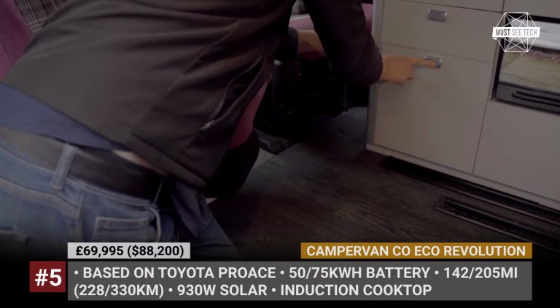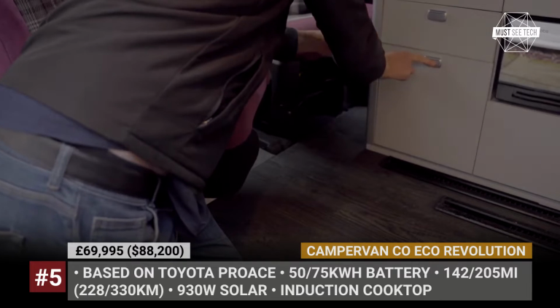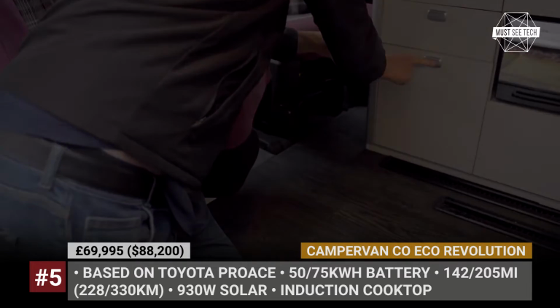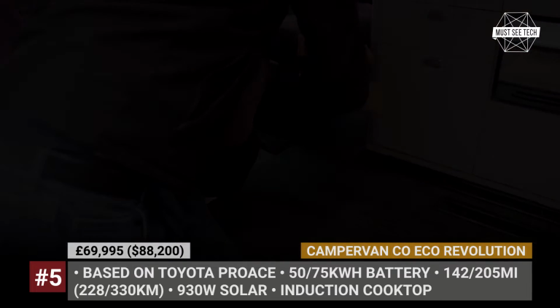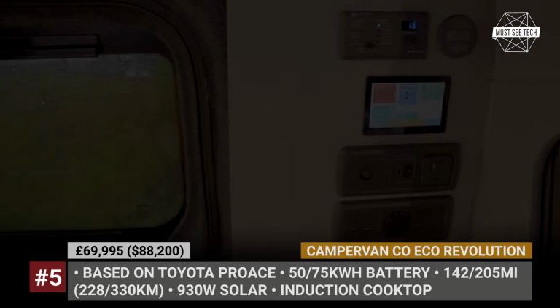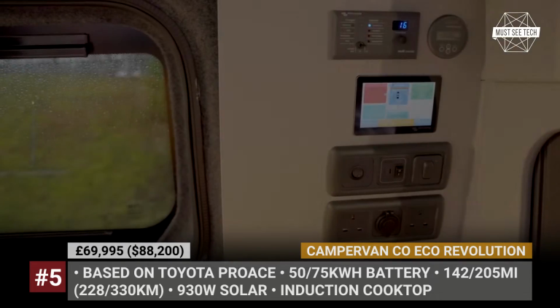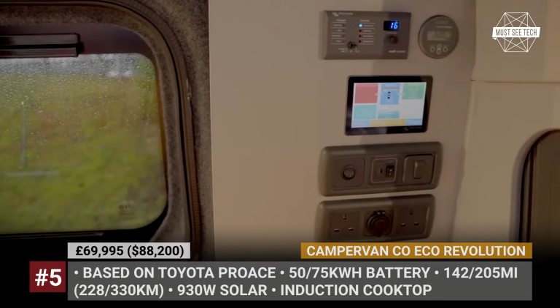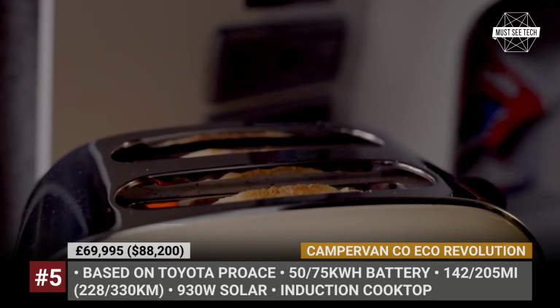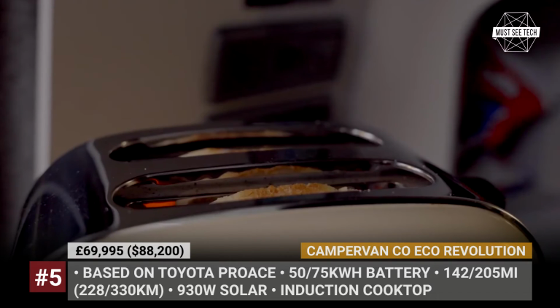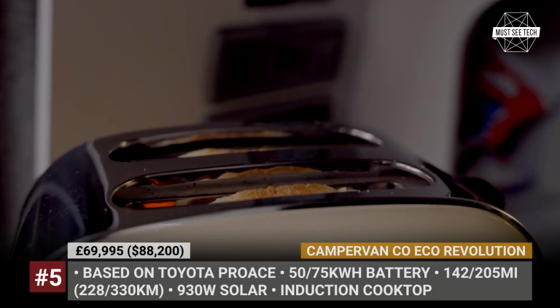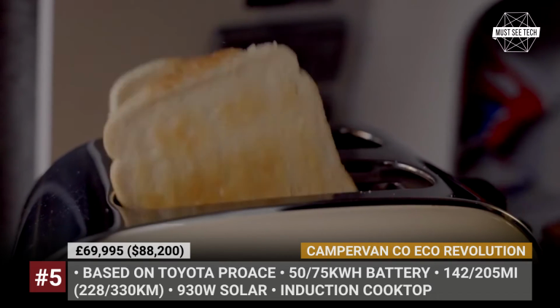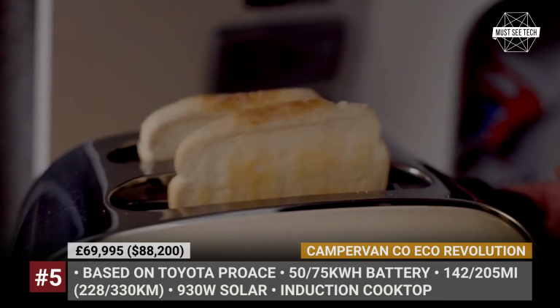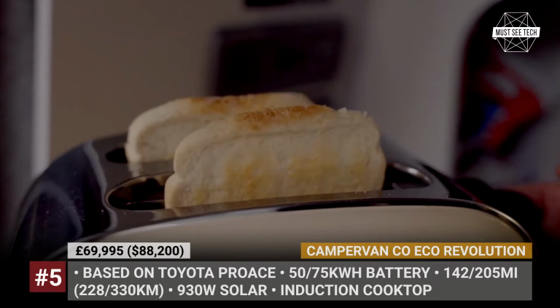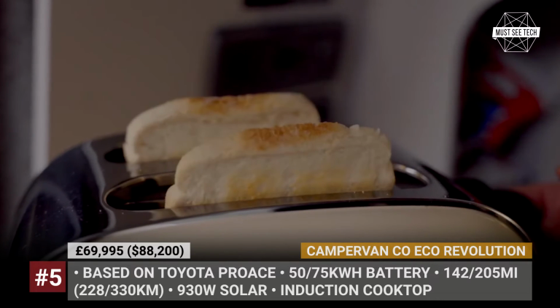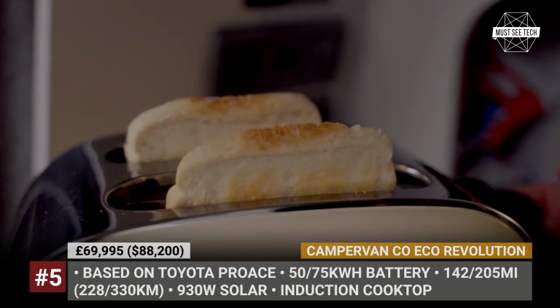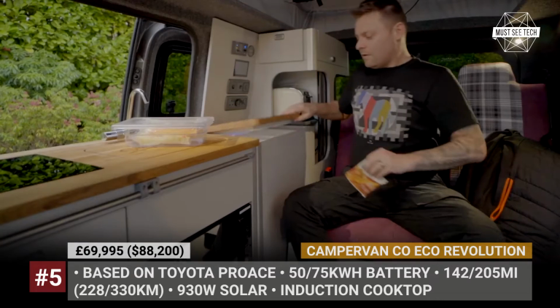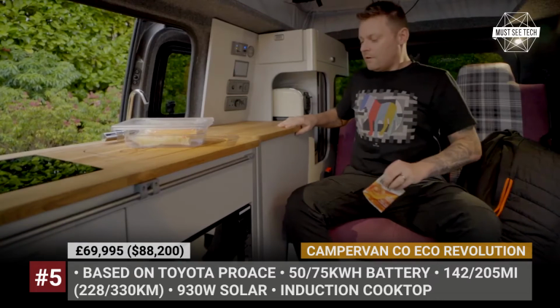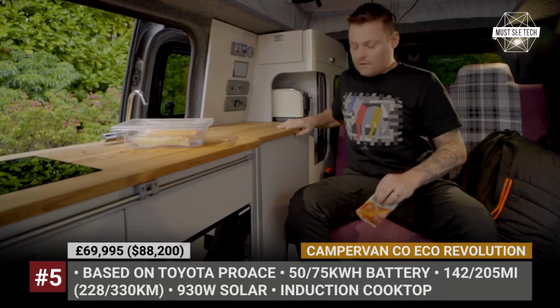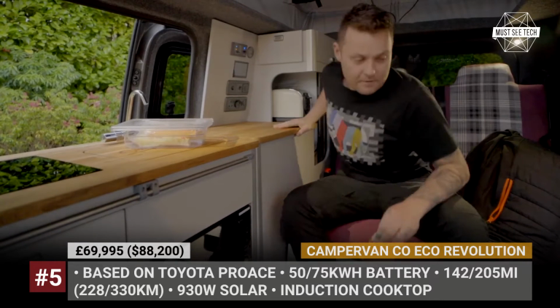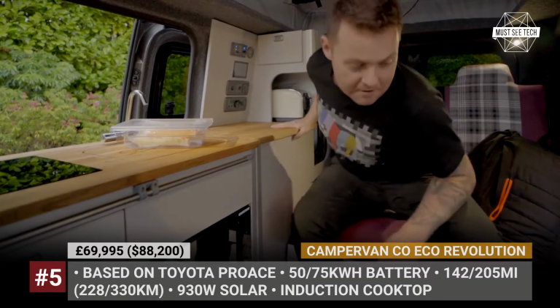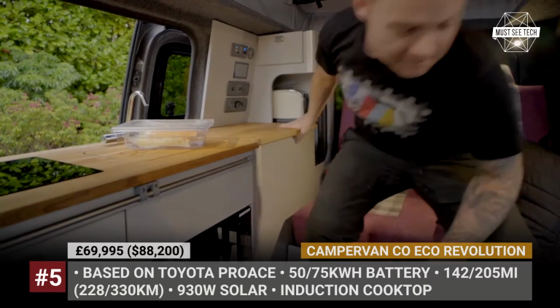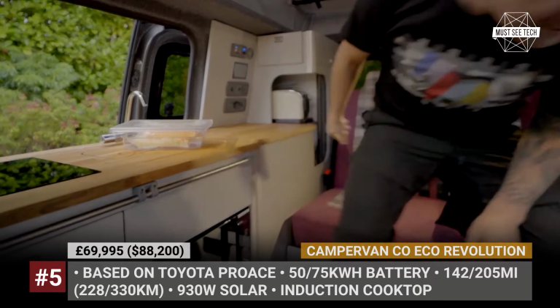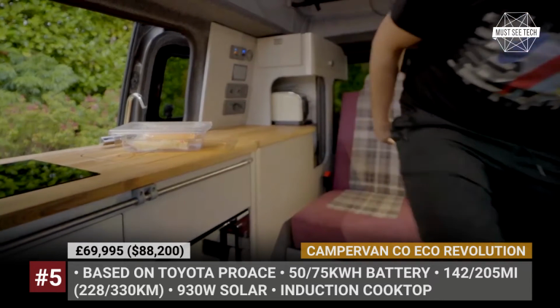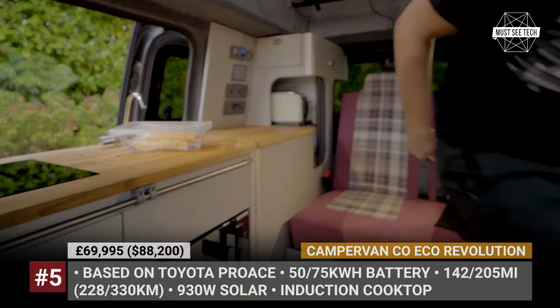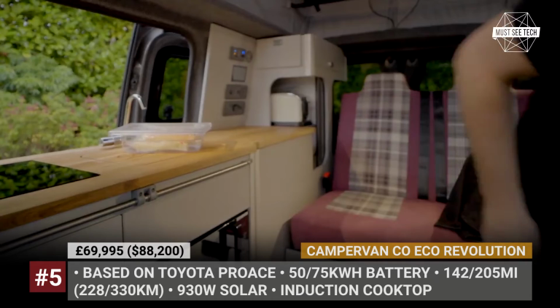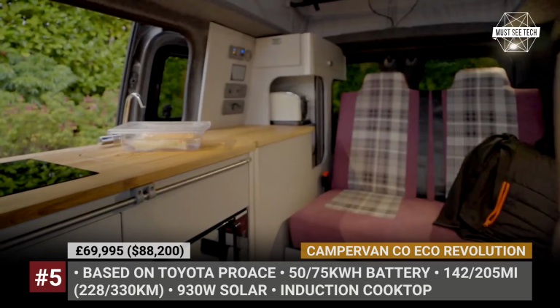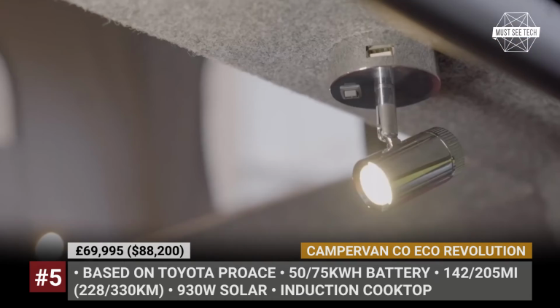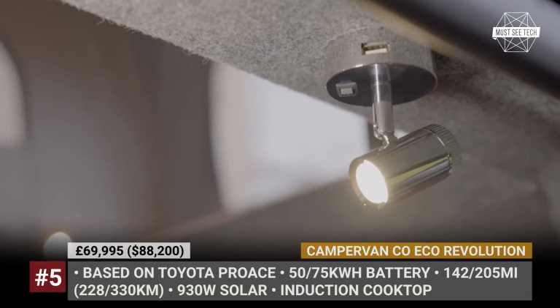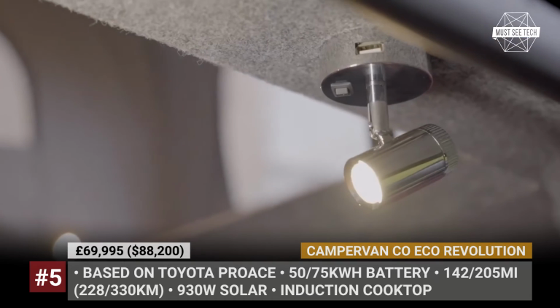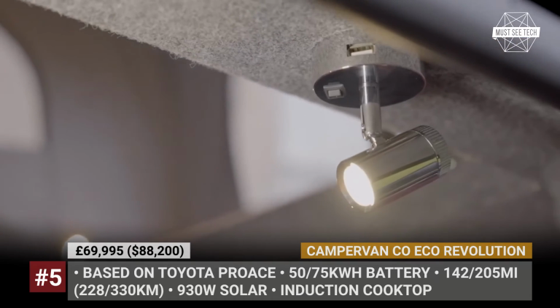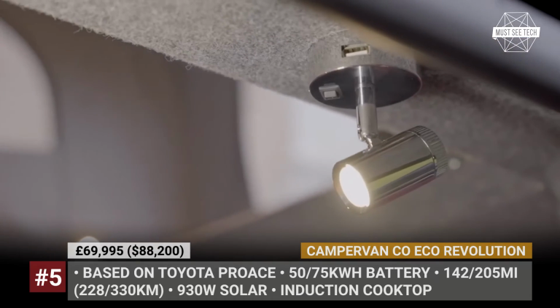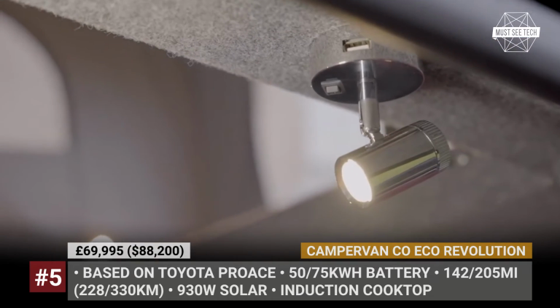Despite becoming a campervan, the model does not lose any functionality and can still comfortably transport seven people when you remove the kitchen.